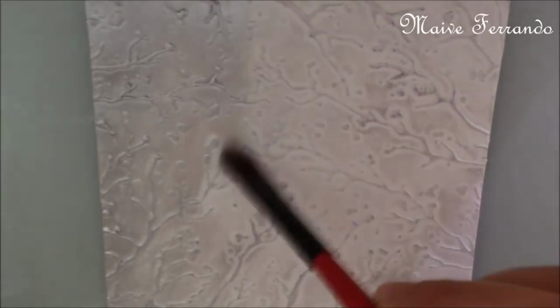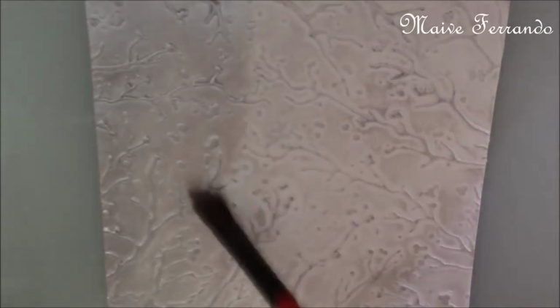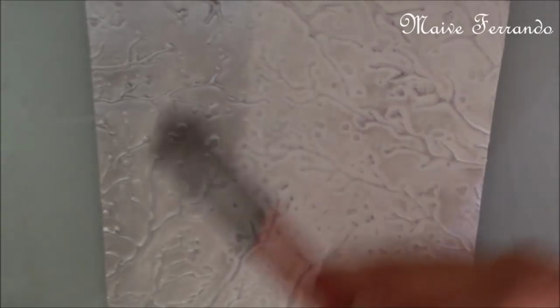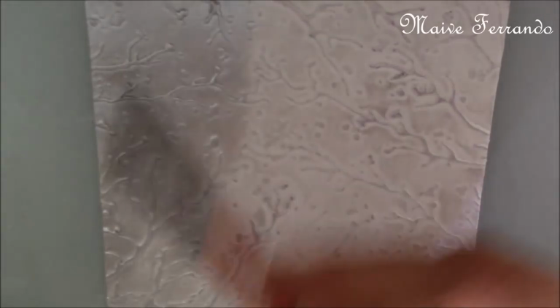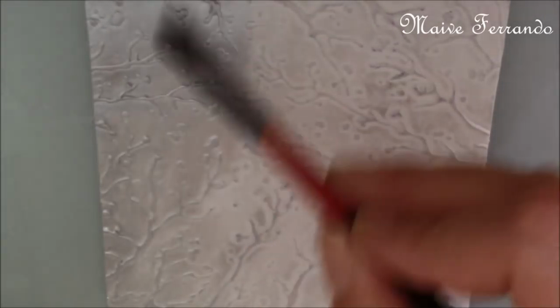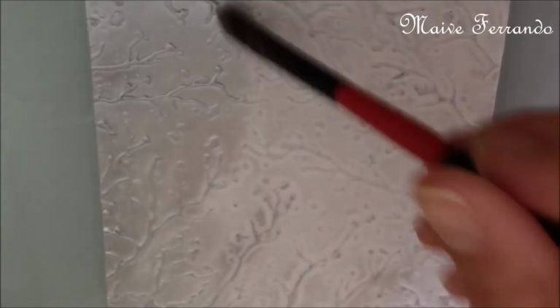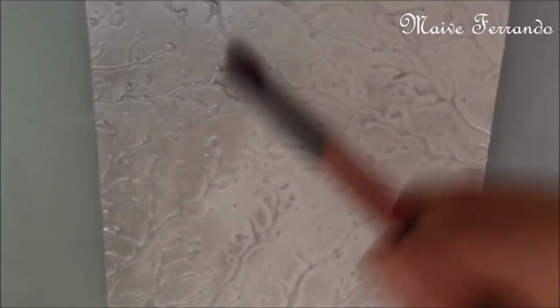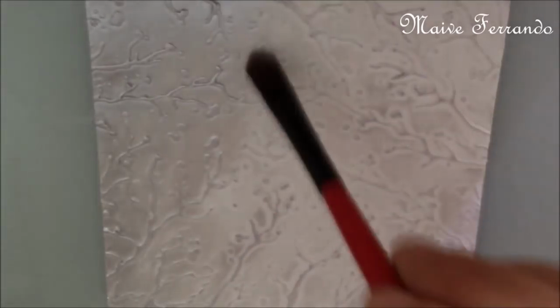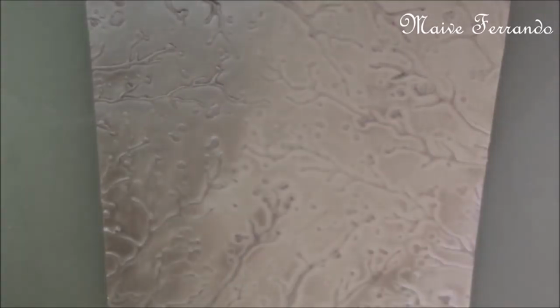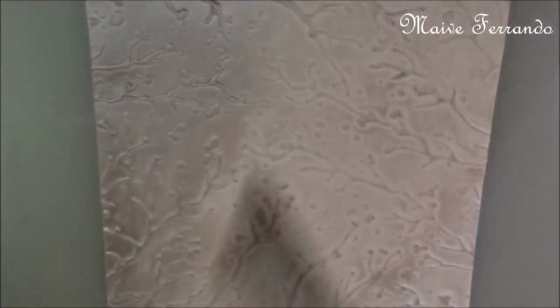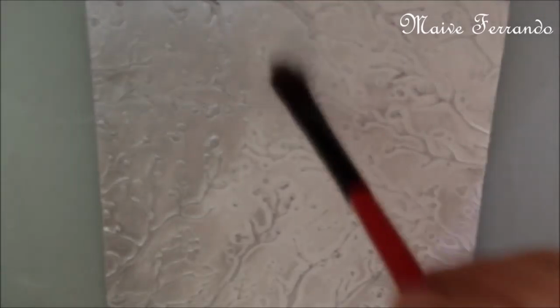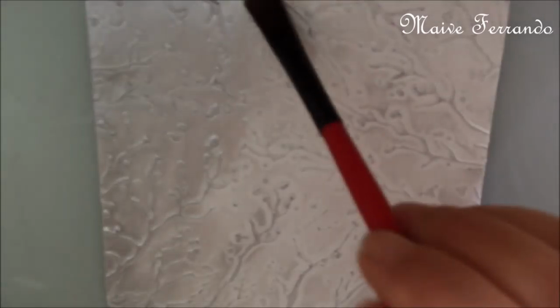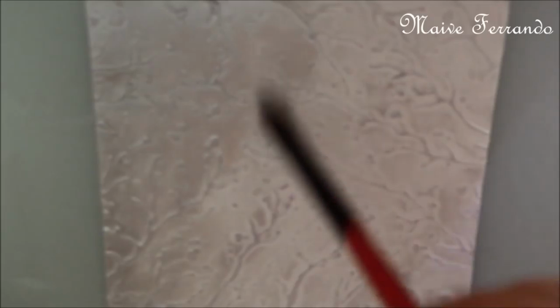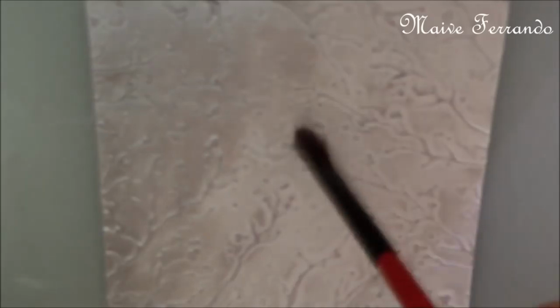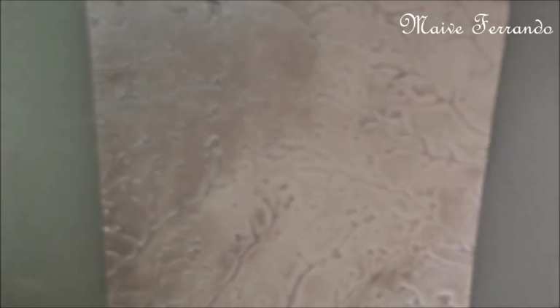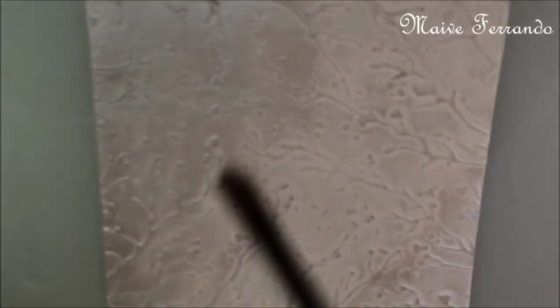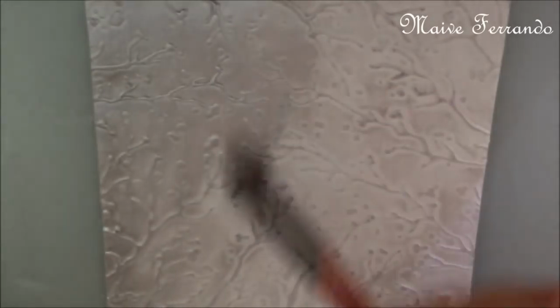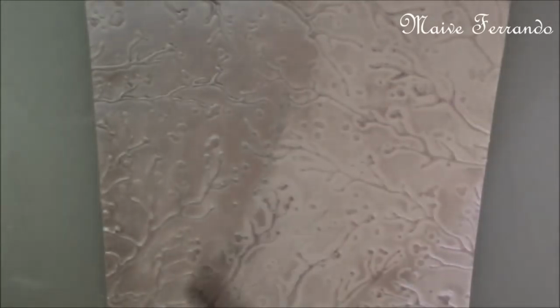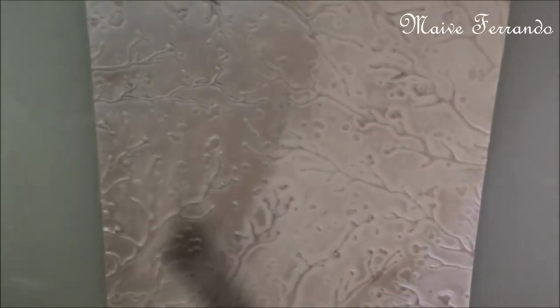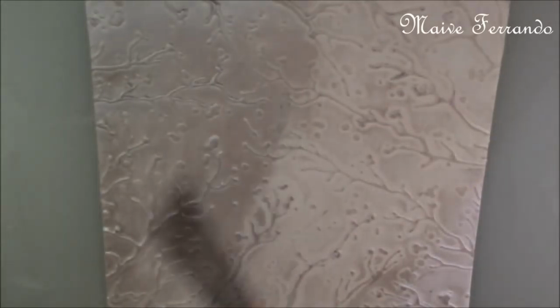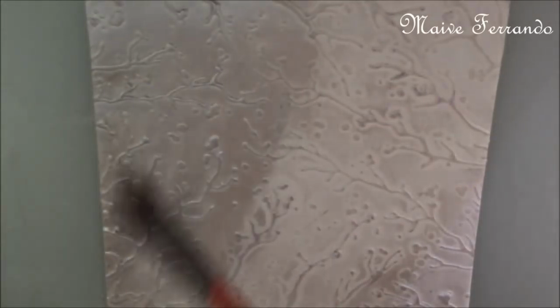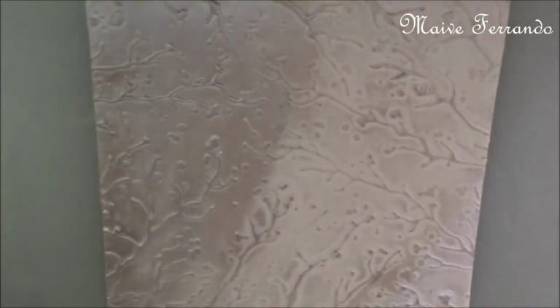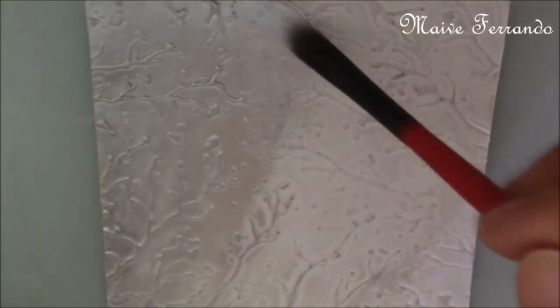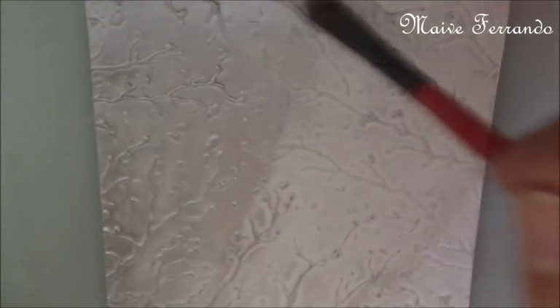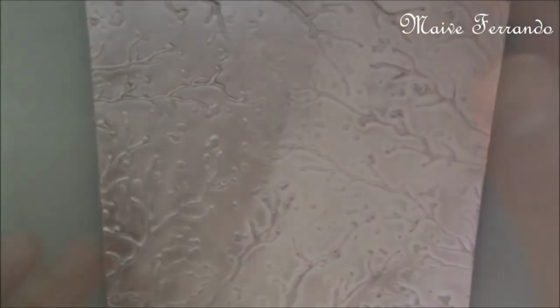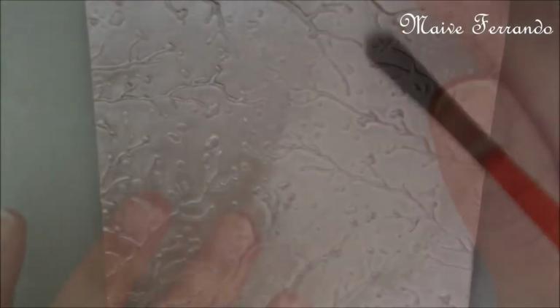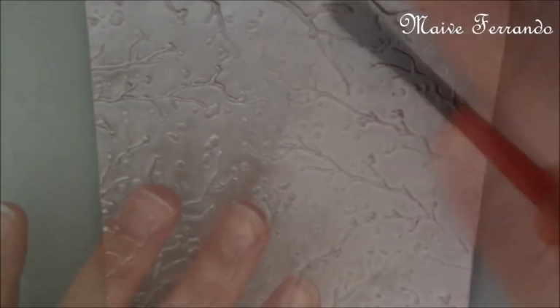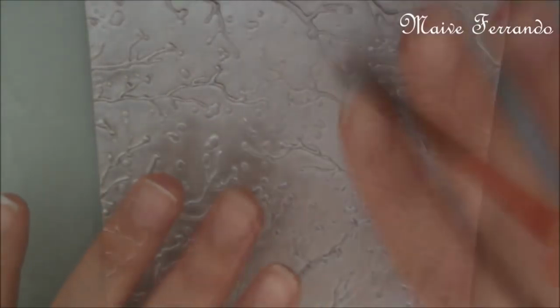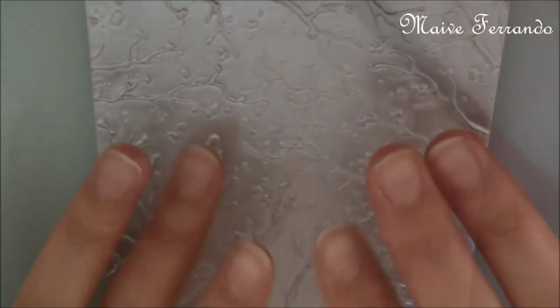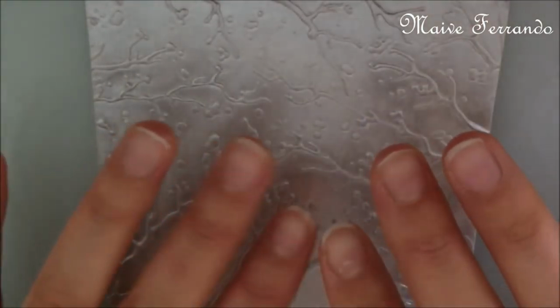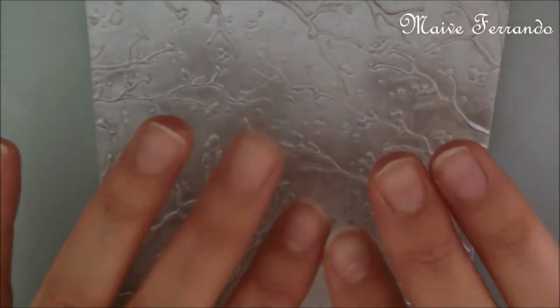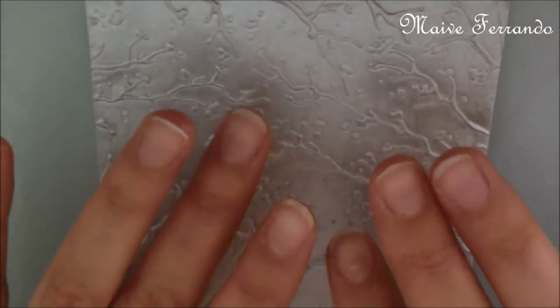Then I baked the tile for 10 minutes to harden. And that's how it looks like.